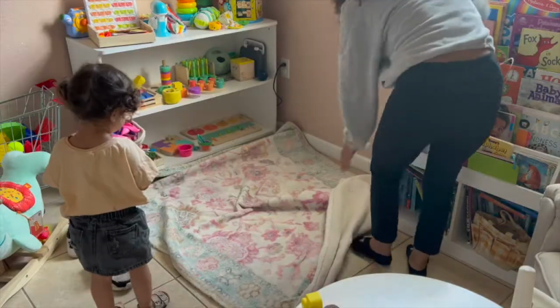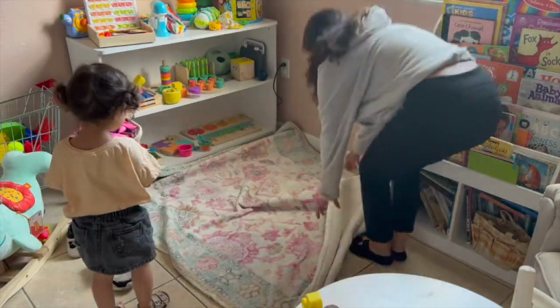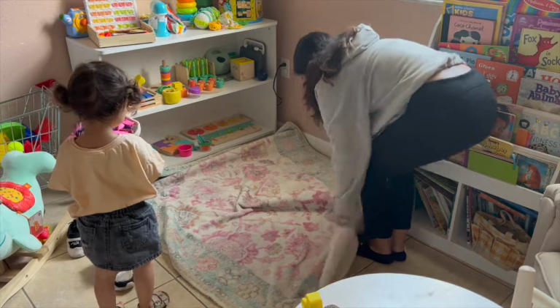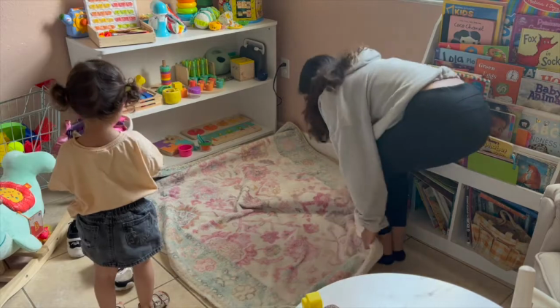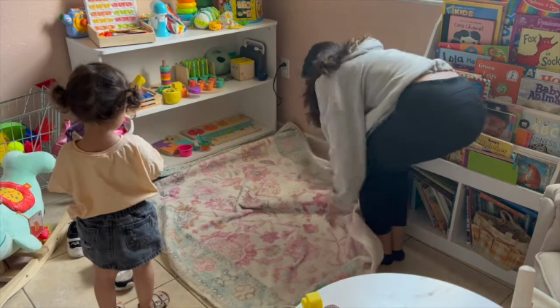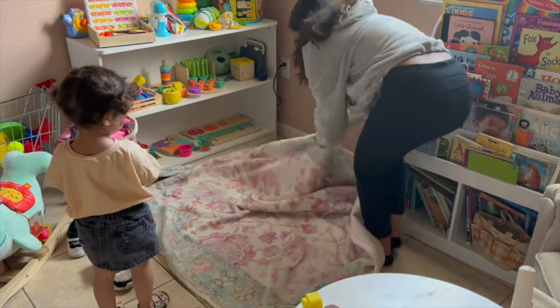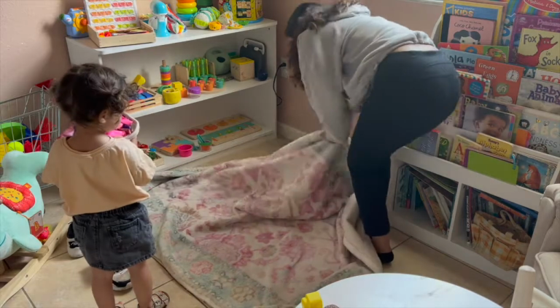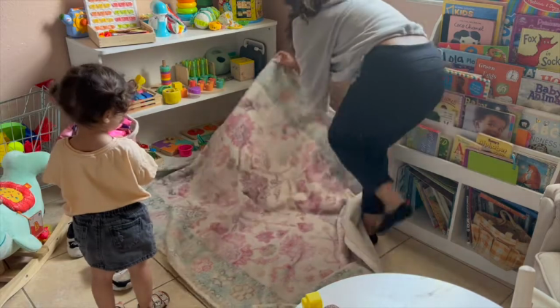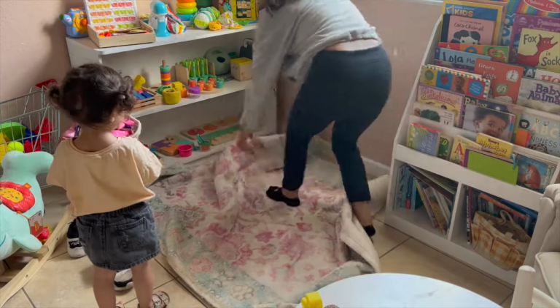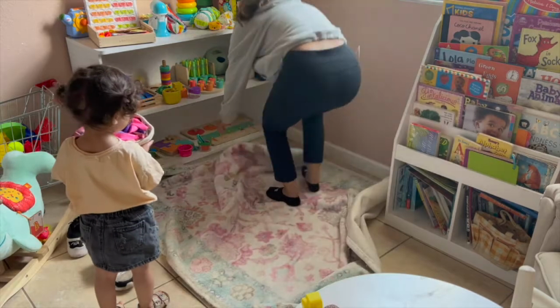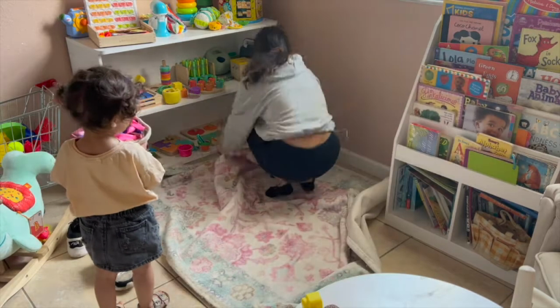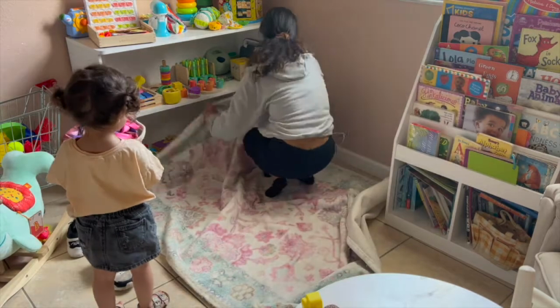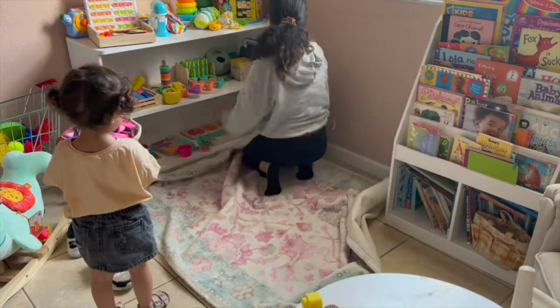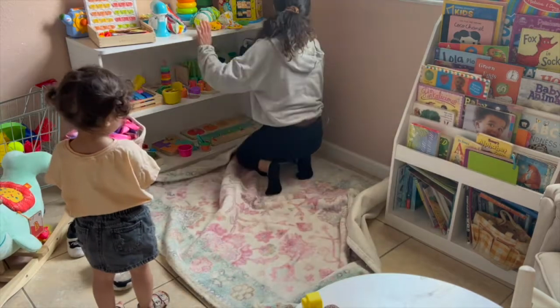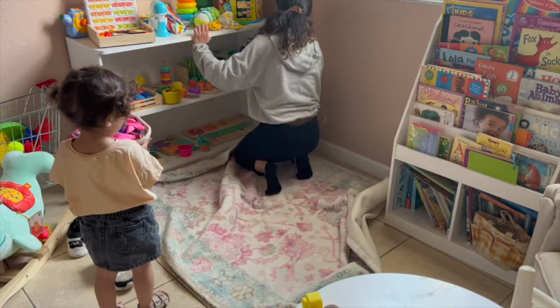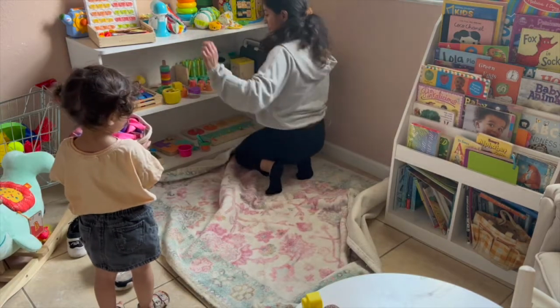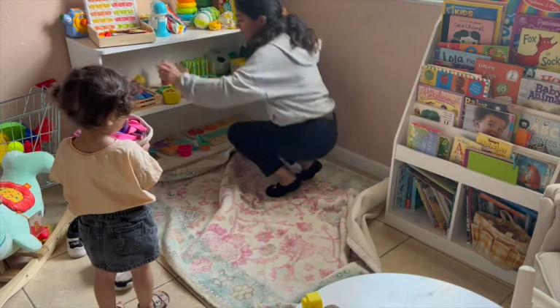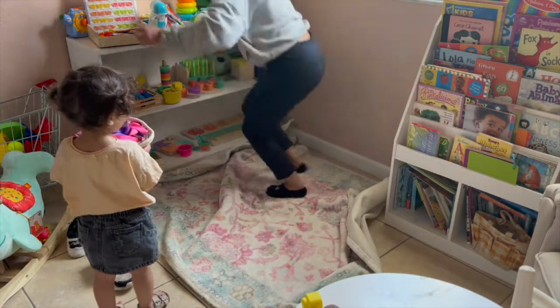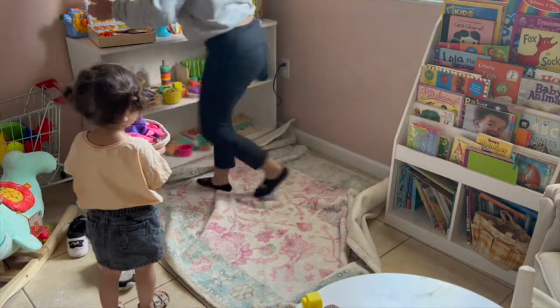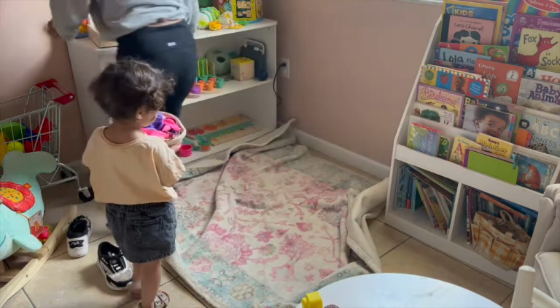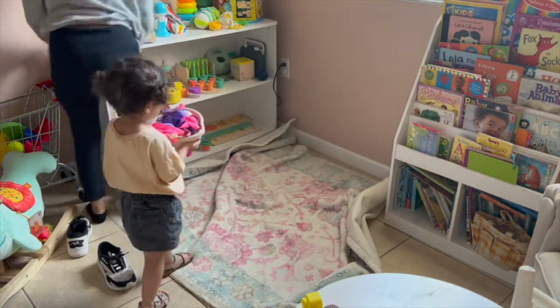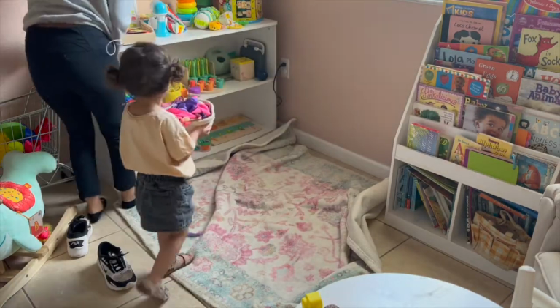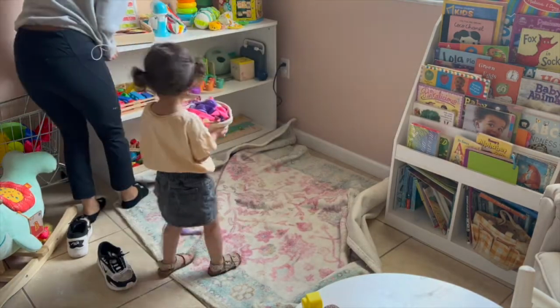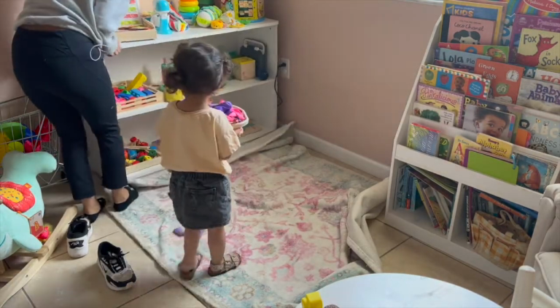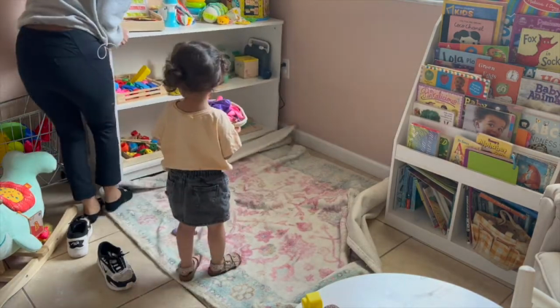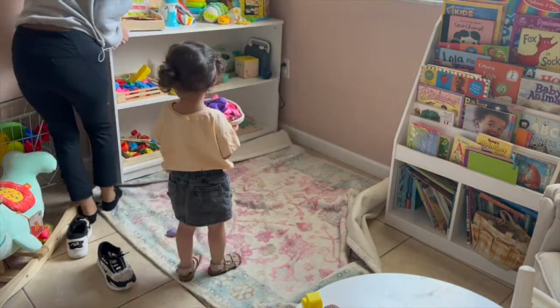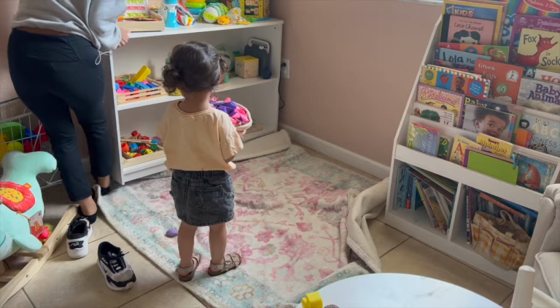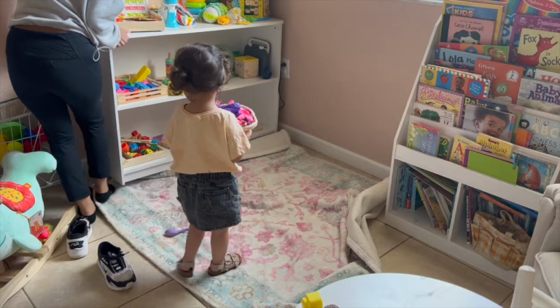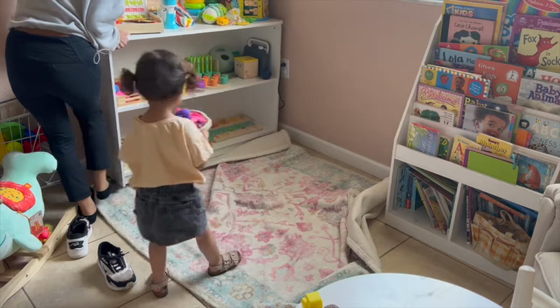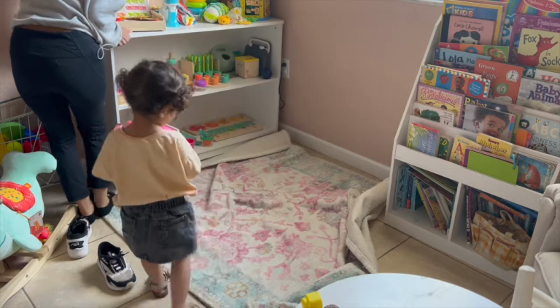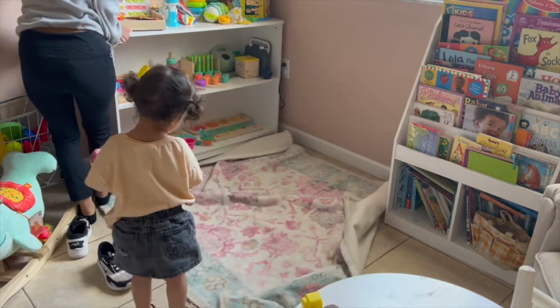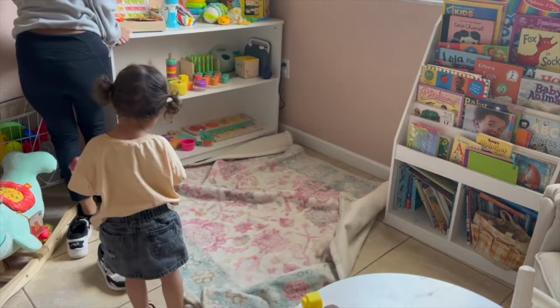I took the rug out of the dryer and Ali was so excited to start throwing up her balloons, and we did, and she loved them.